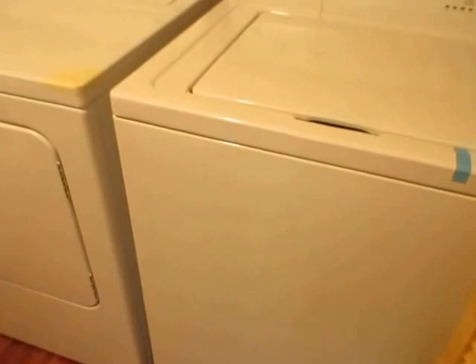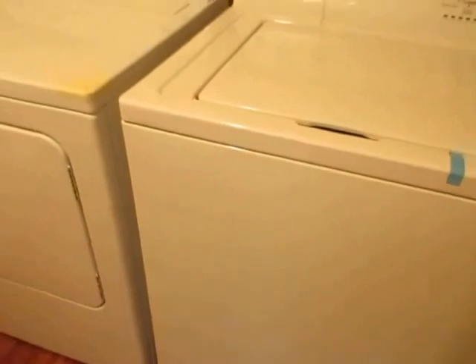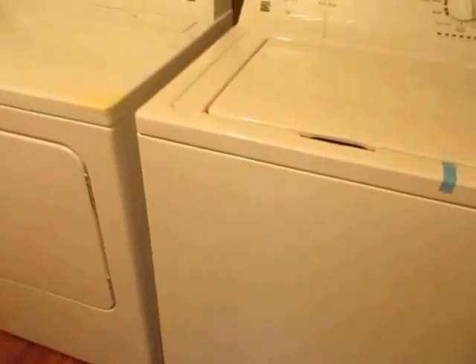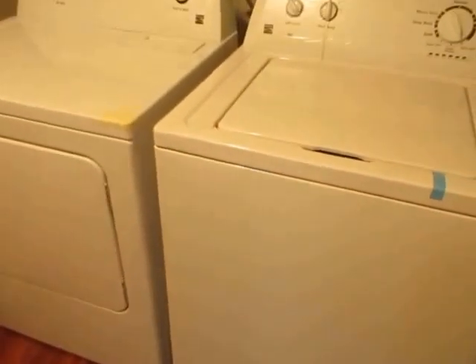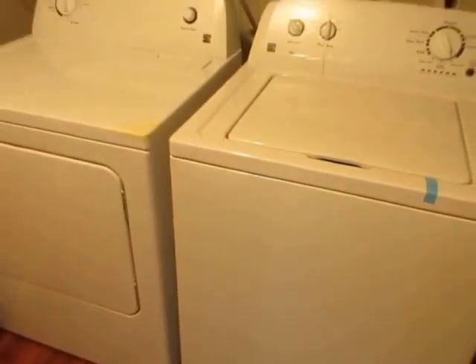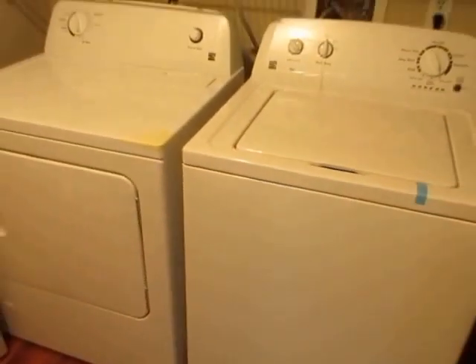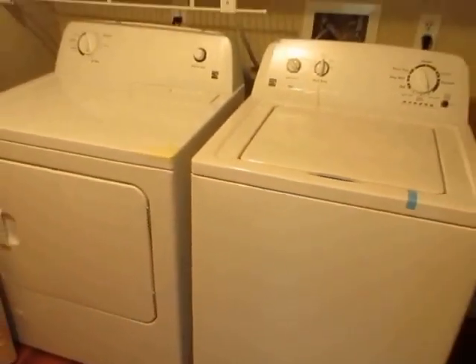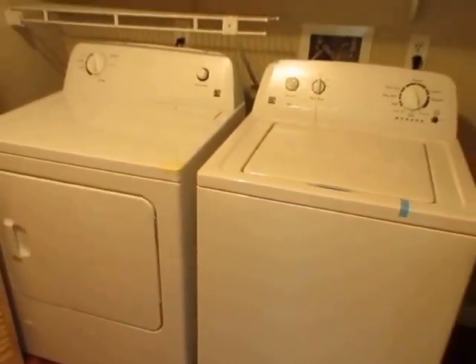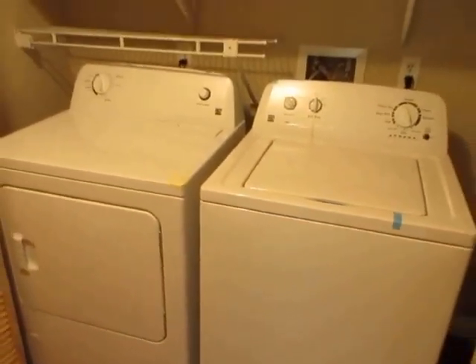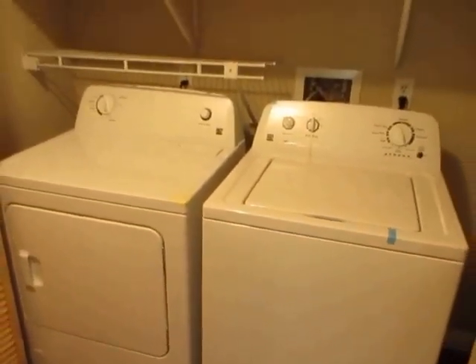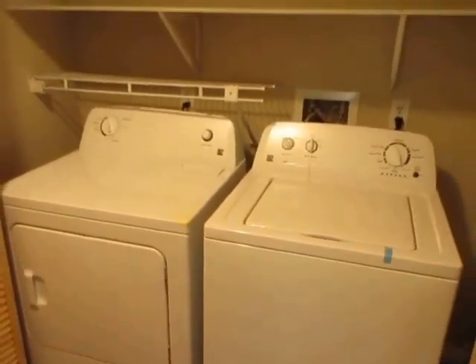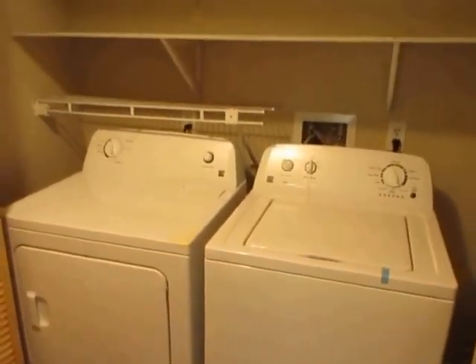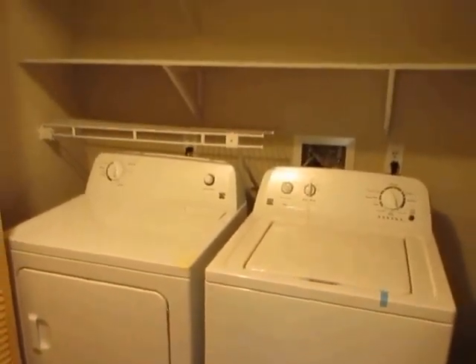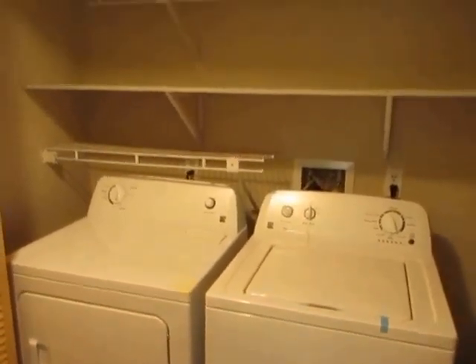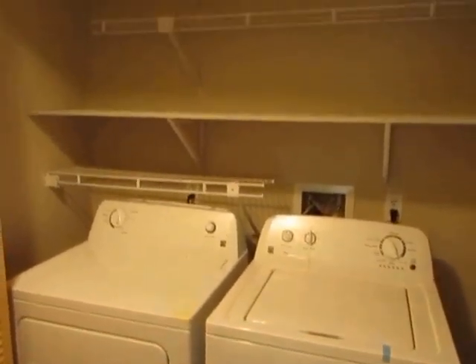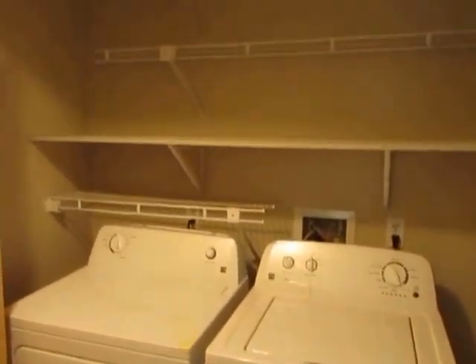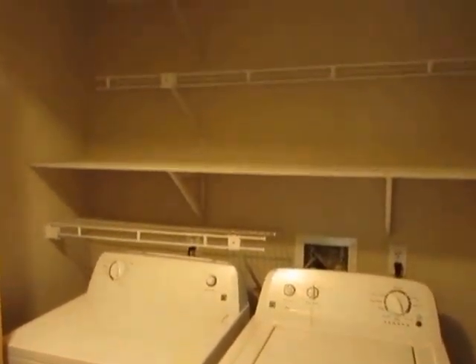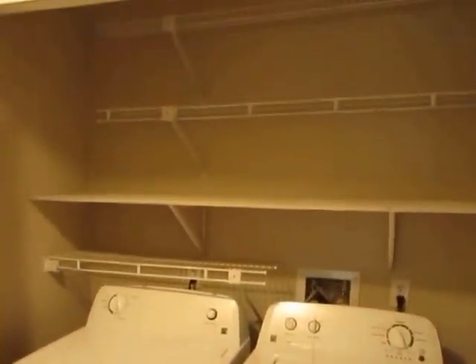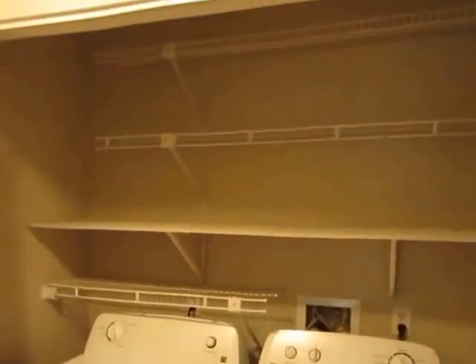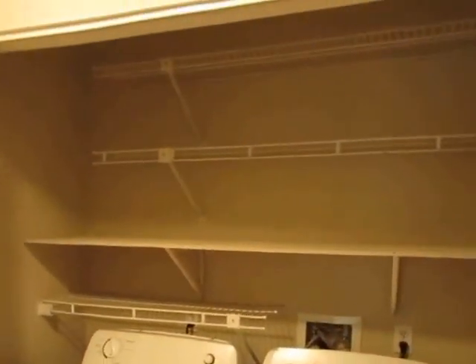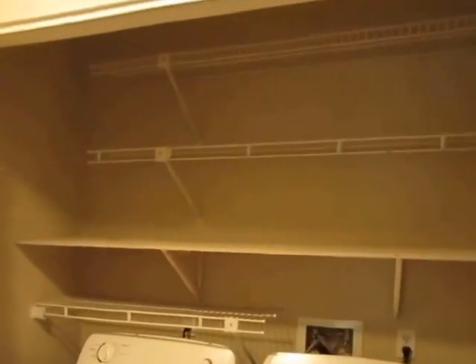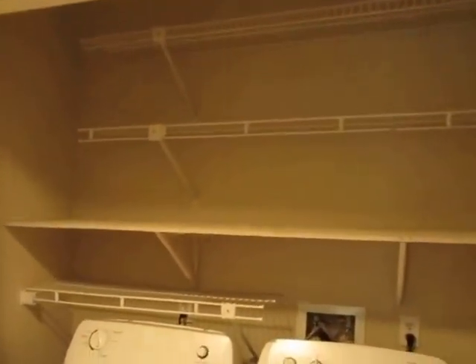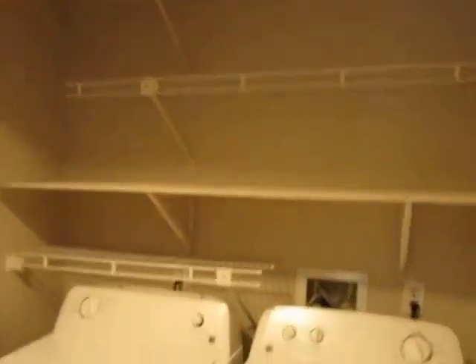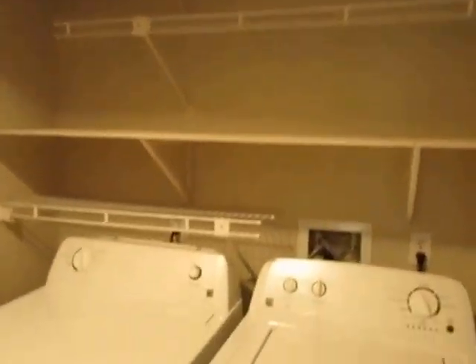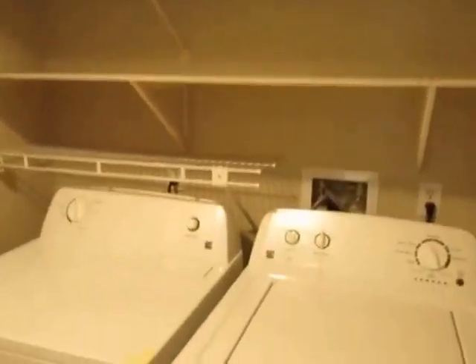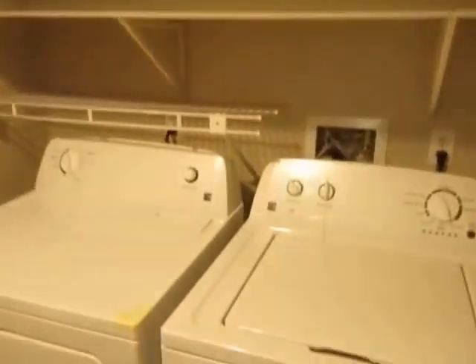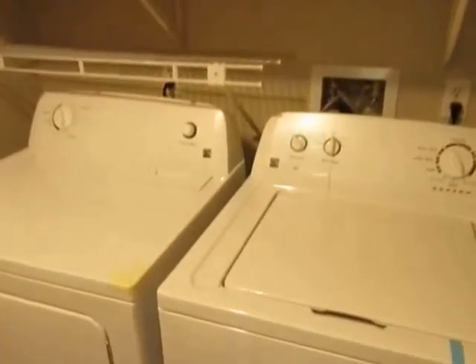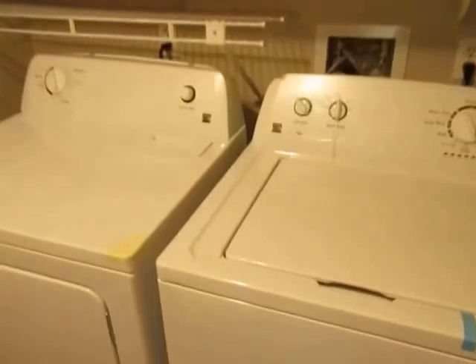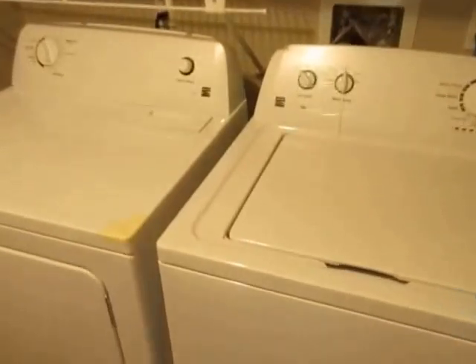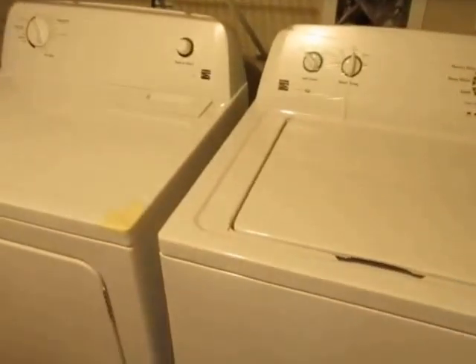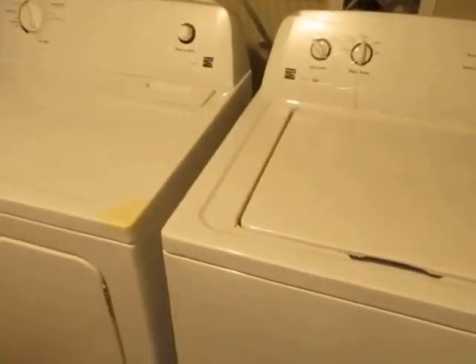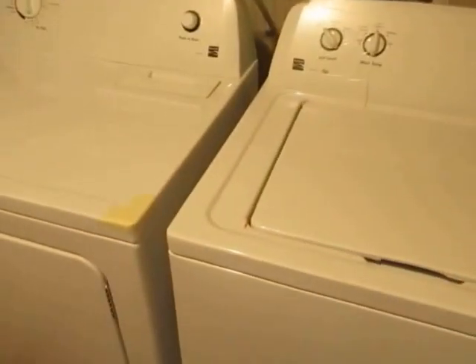This is the laundry area, where a new washer and dryer are included. There's plenty of built-in shelving in here as well.